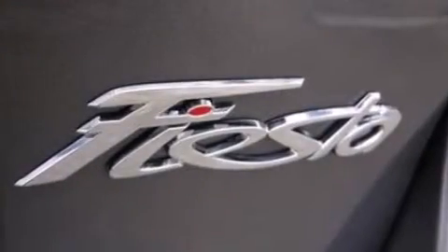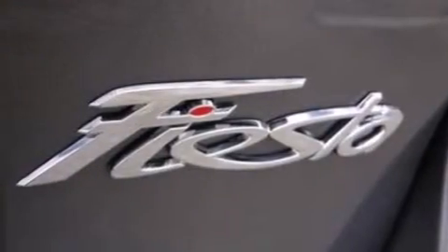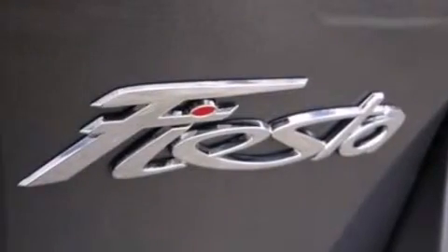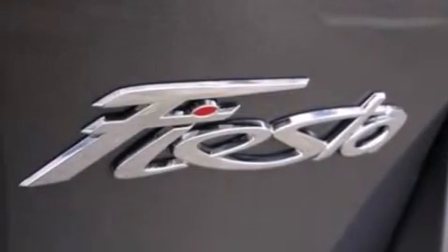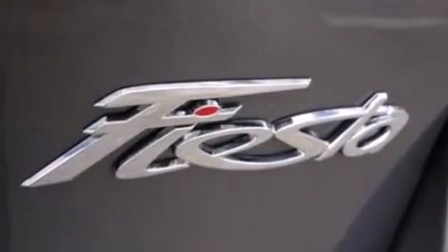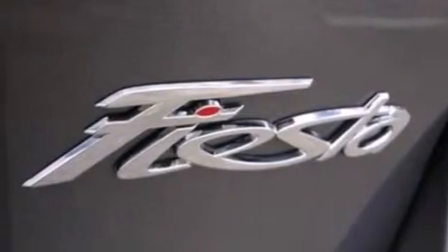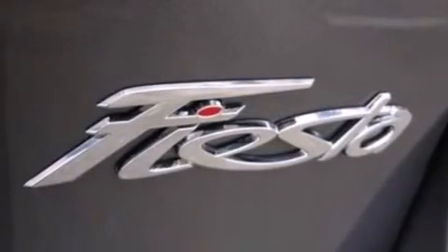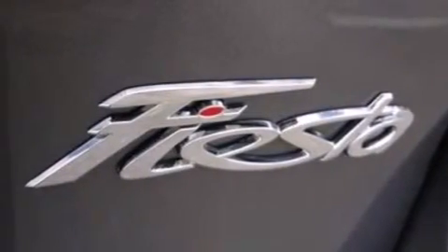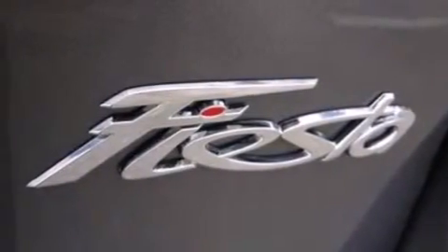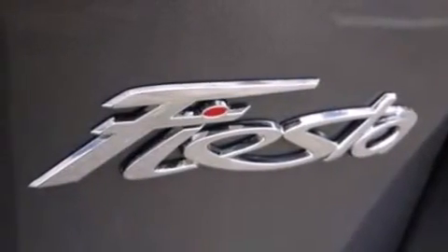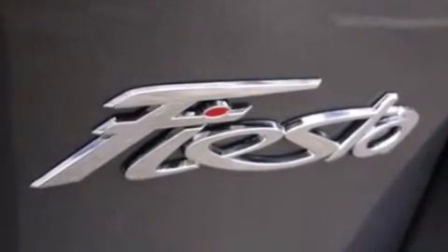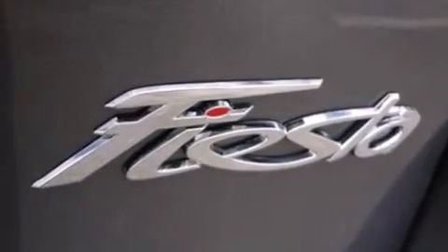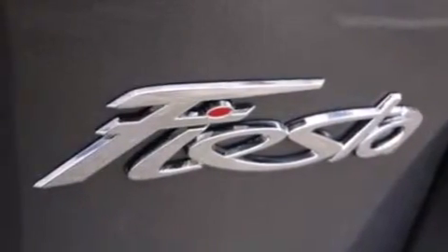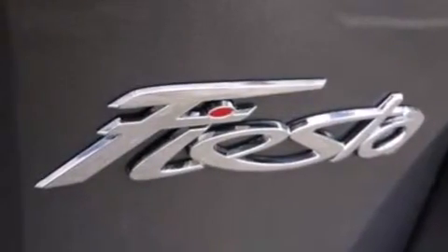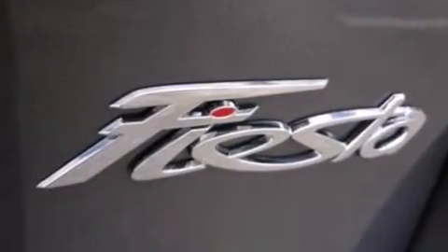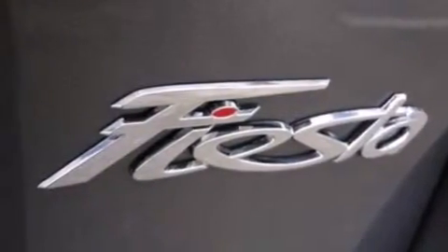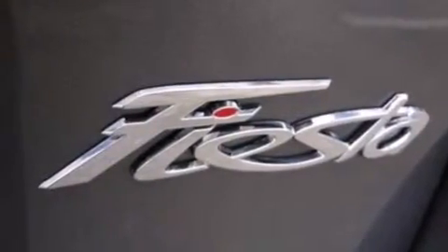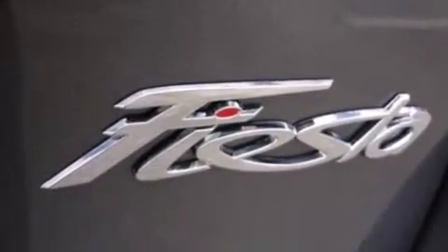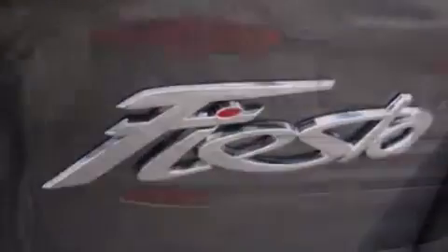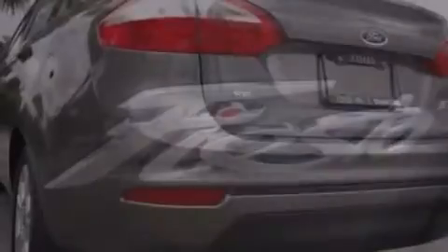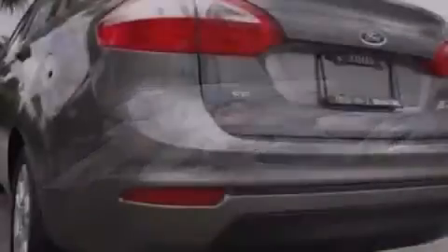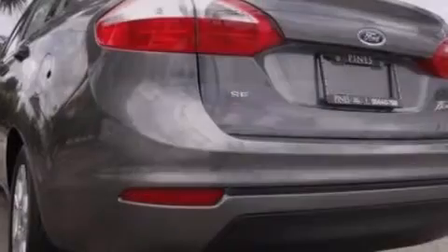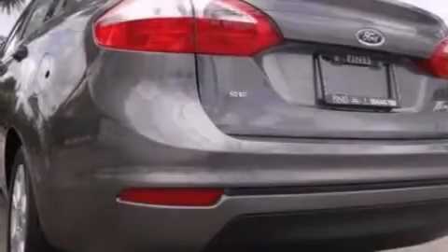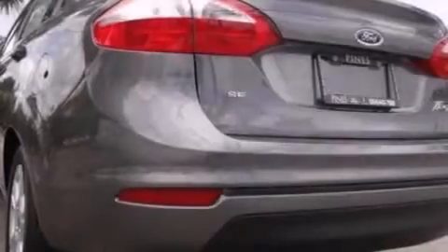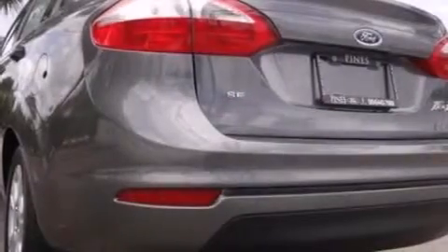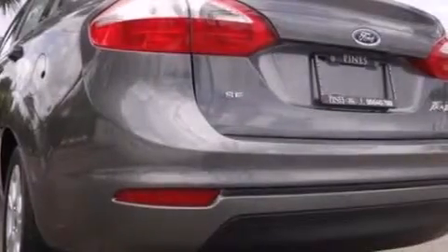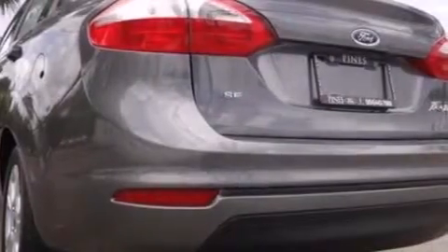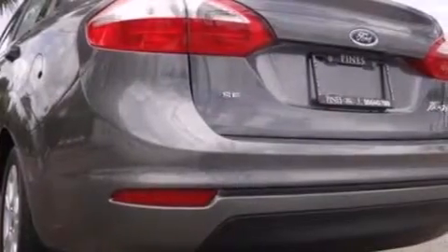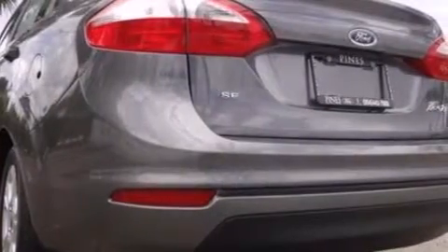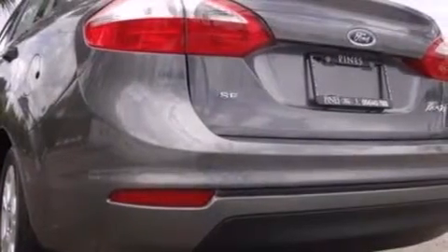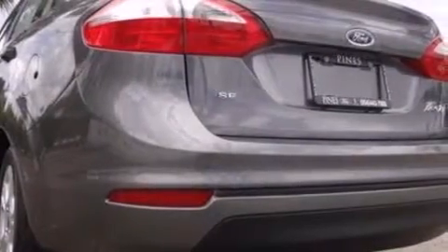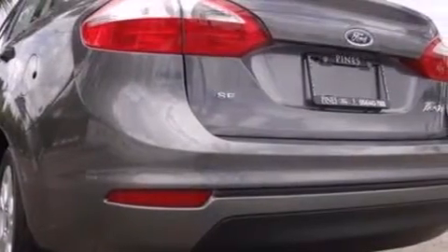Additional features include air conditioning, full power accessories, front and rear reading lights, and aluminum wheels.